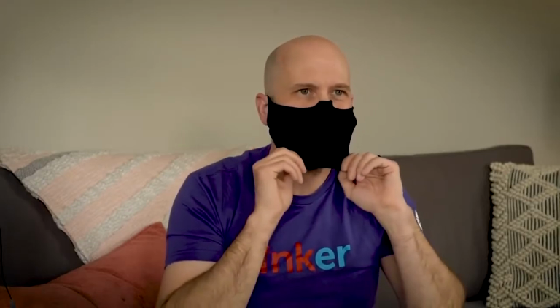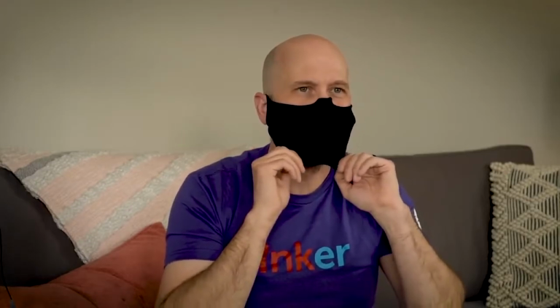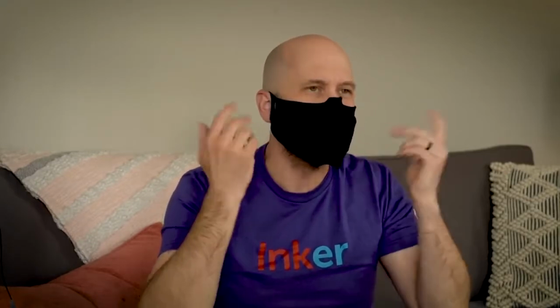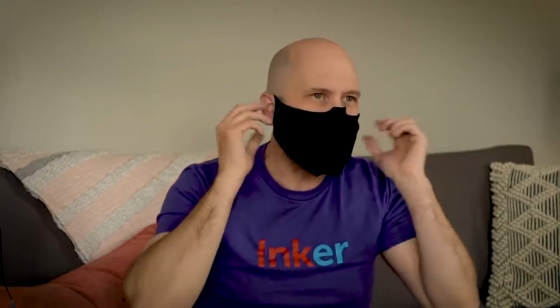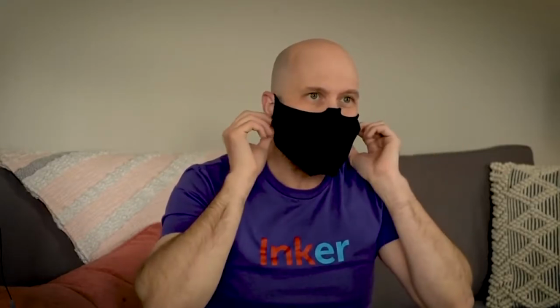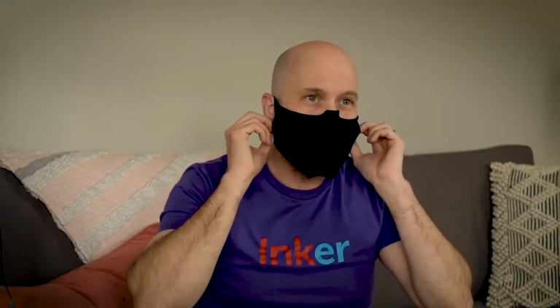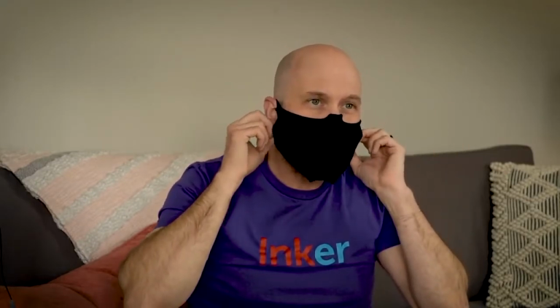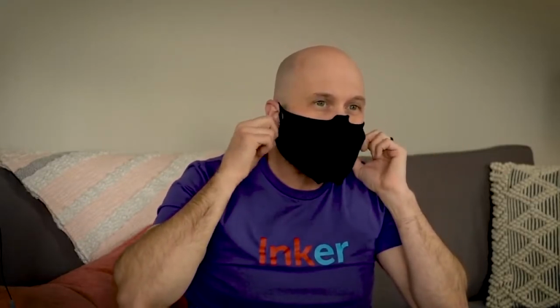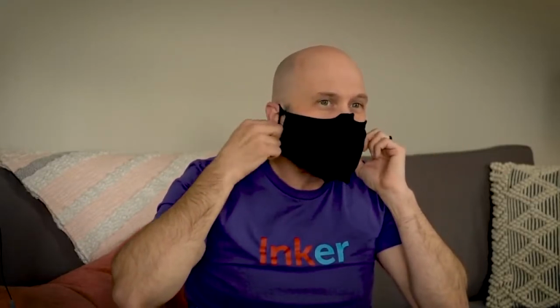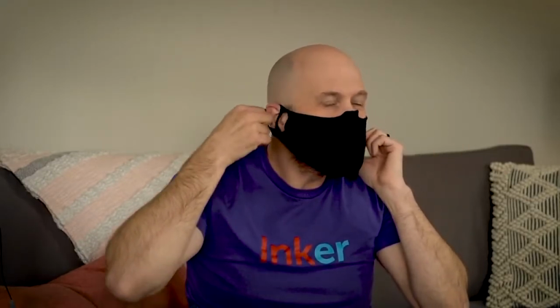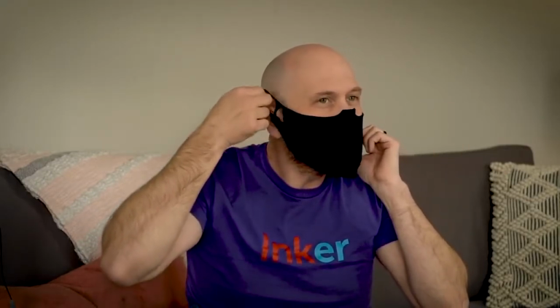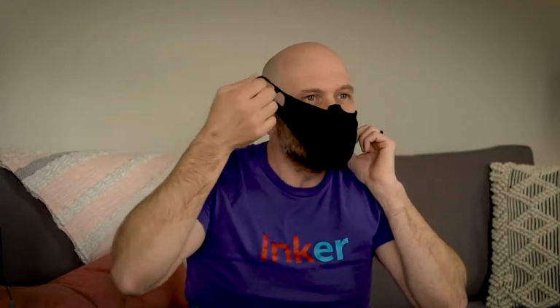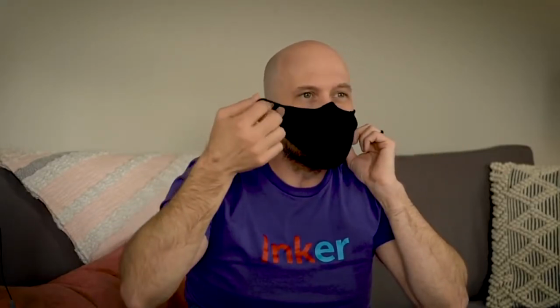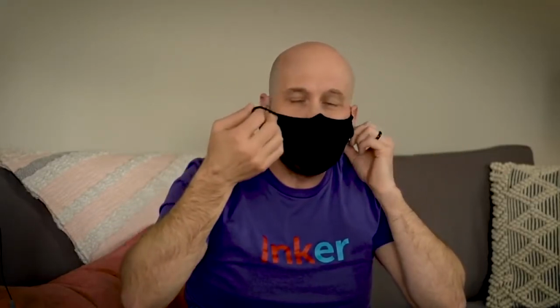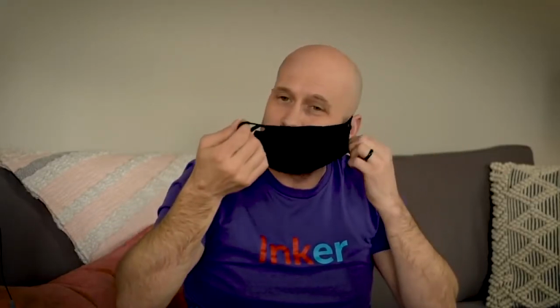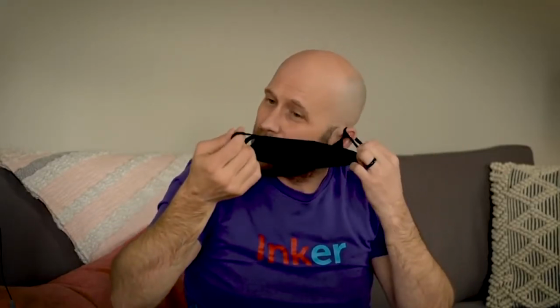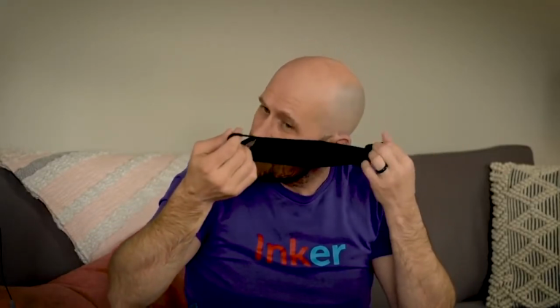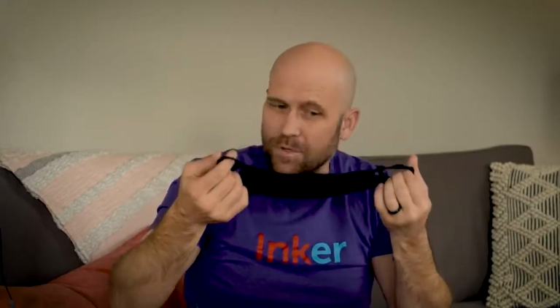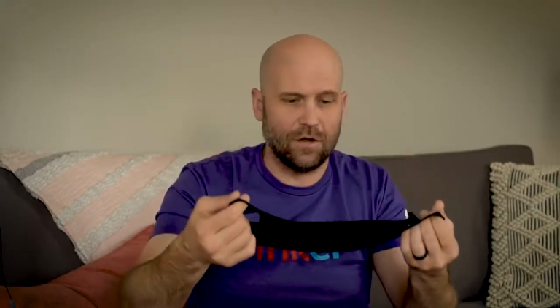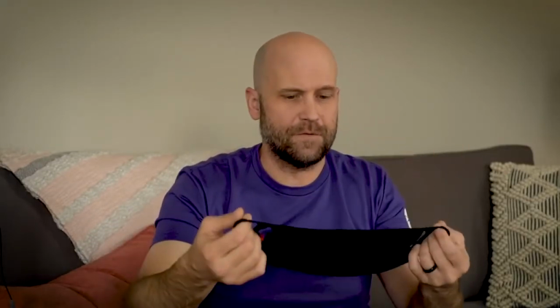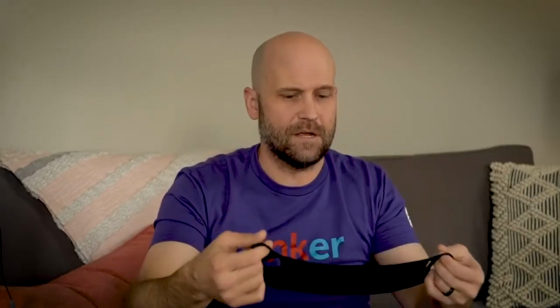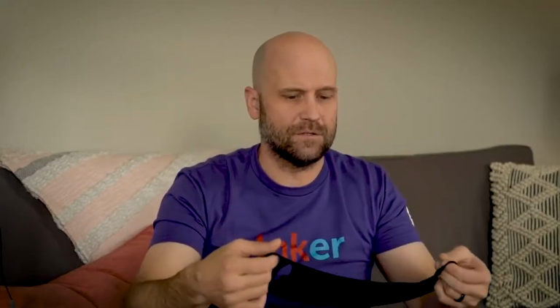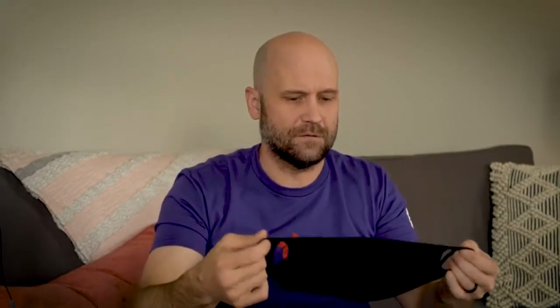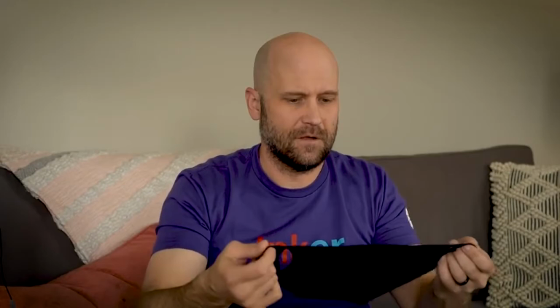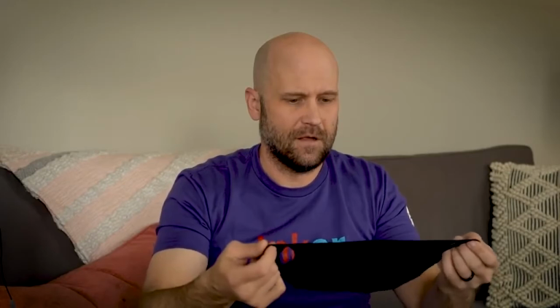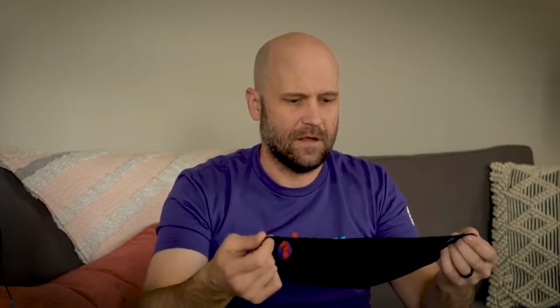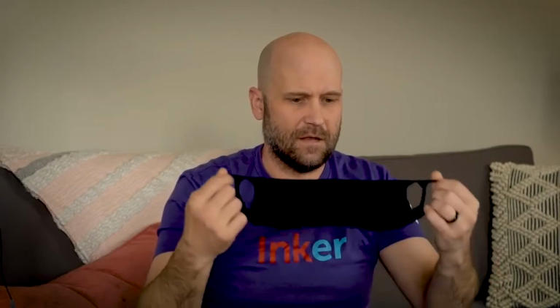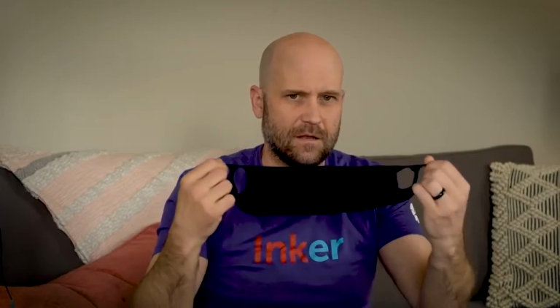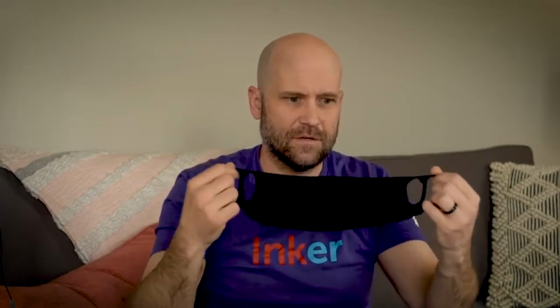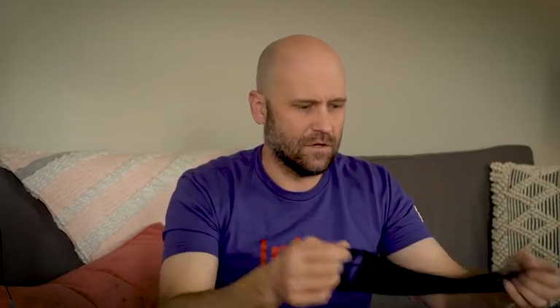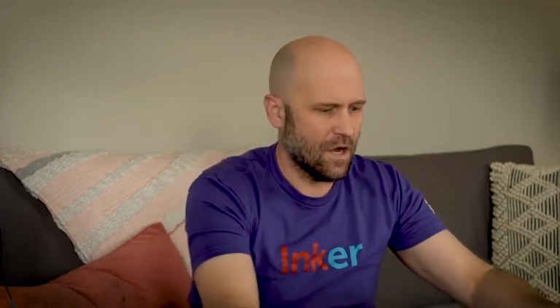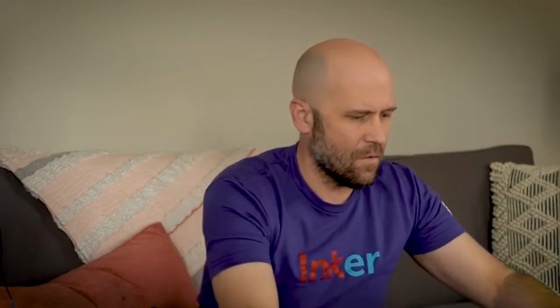I'll just take it off real quick. Again, just slipping it off the ears, and it's good to go.